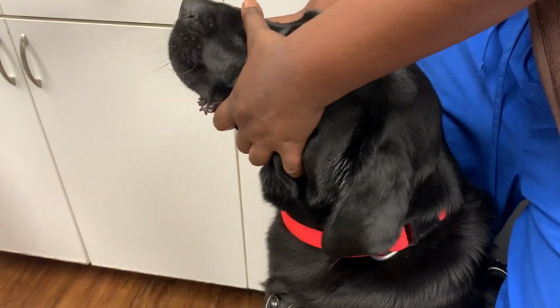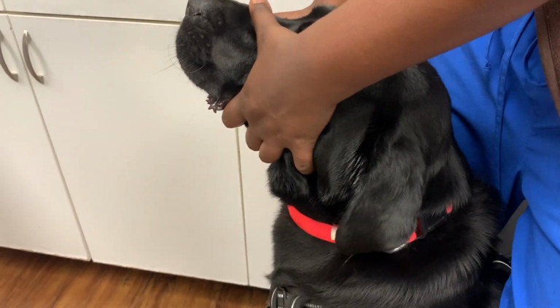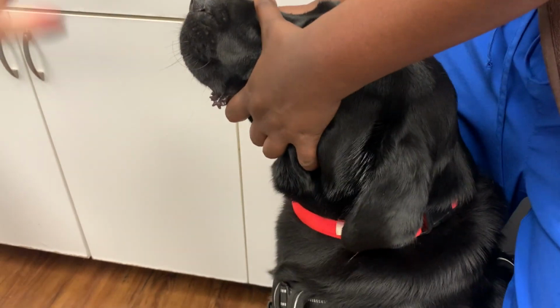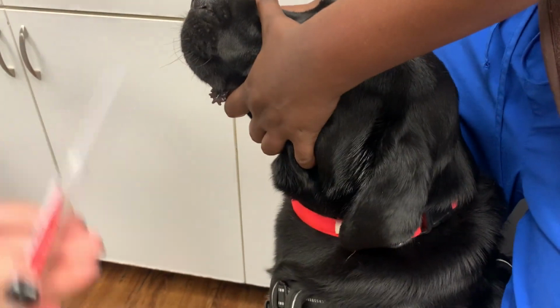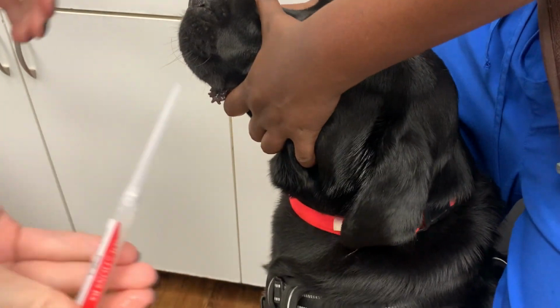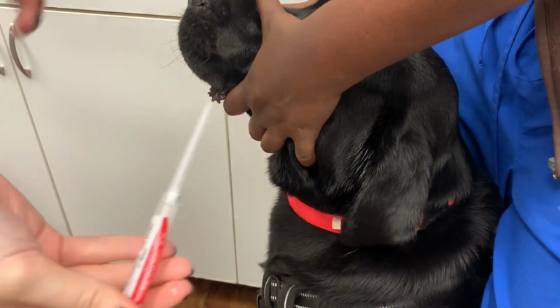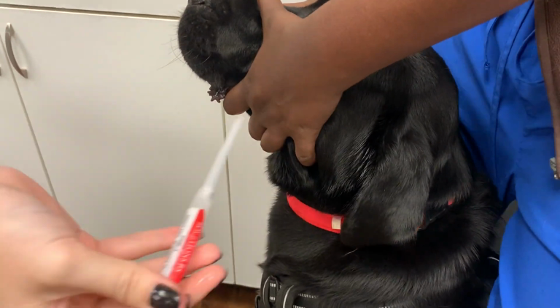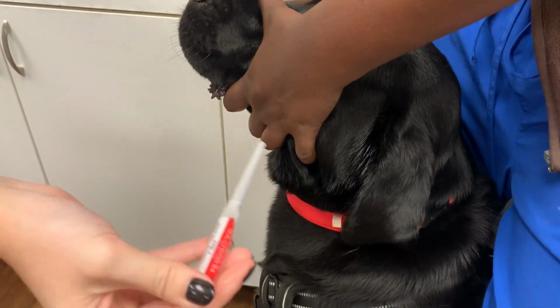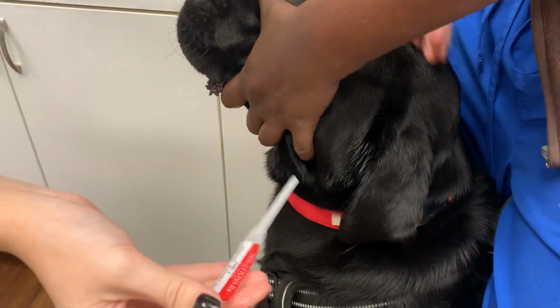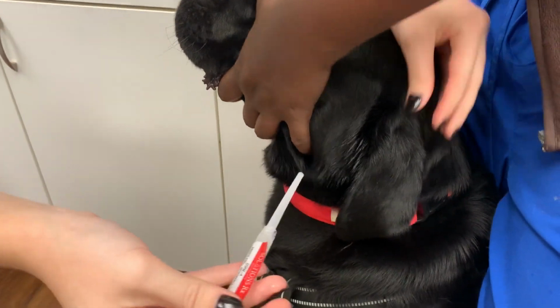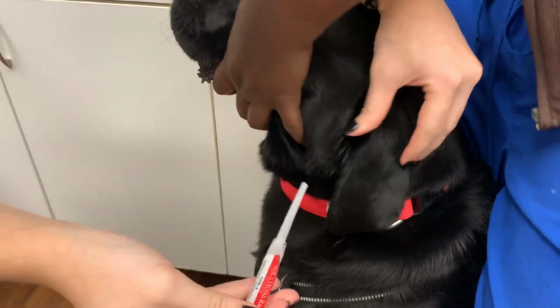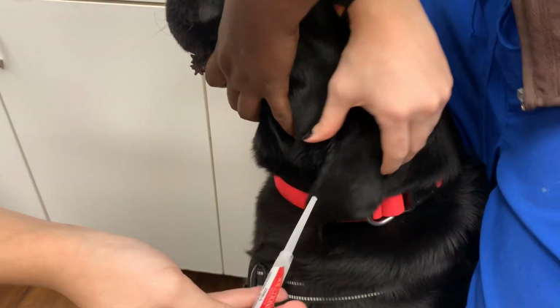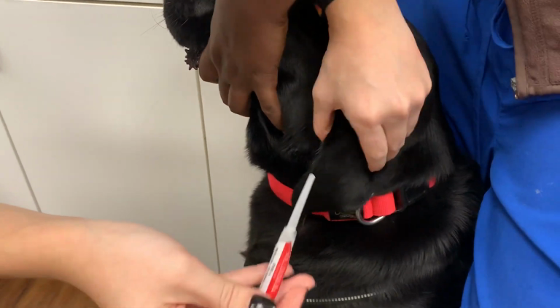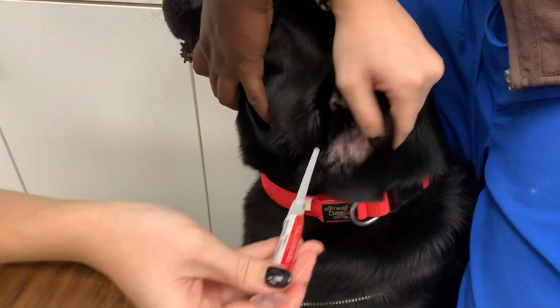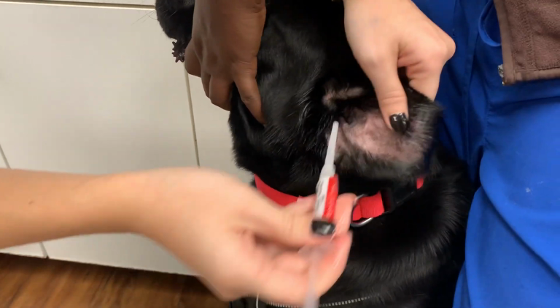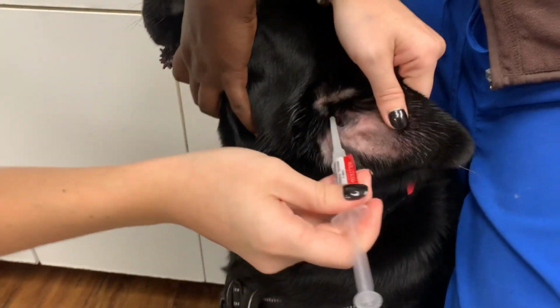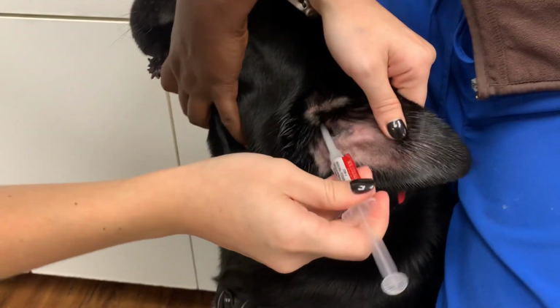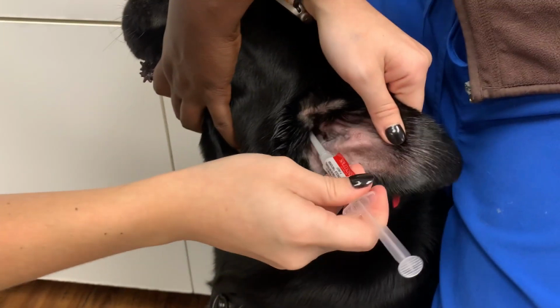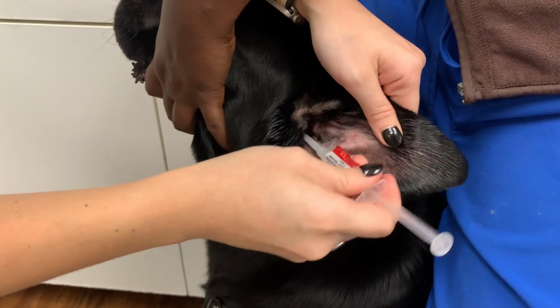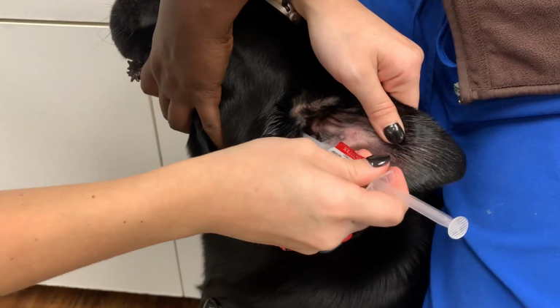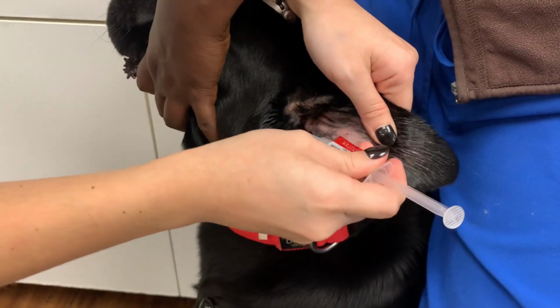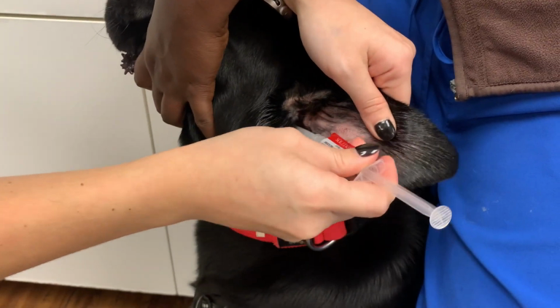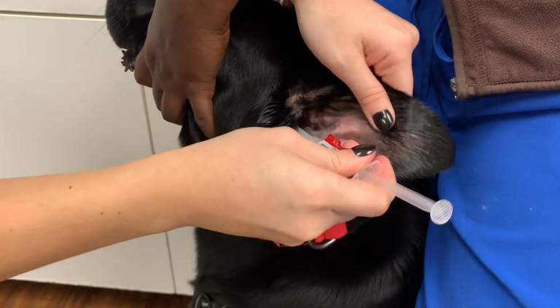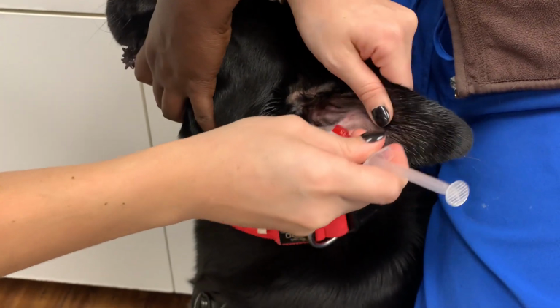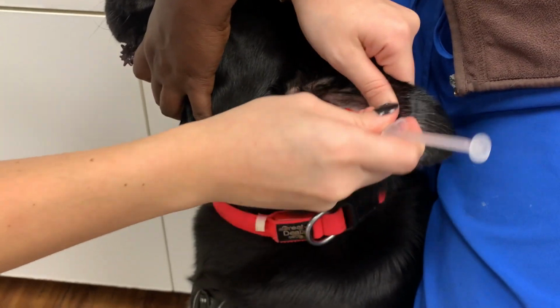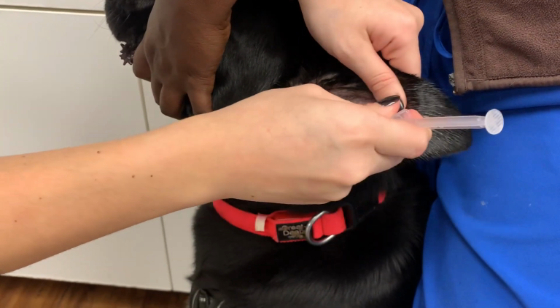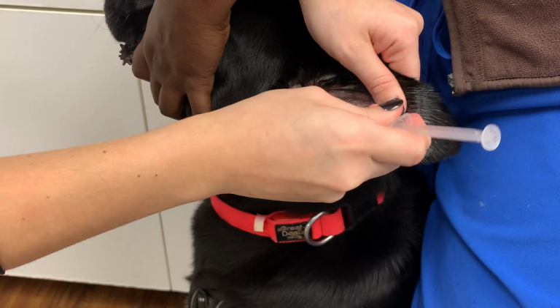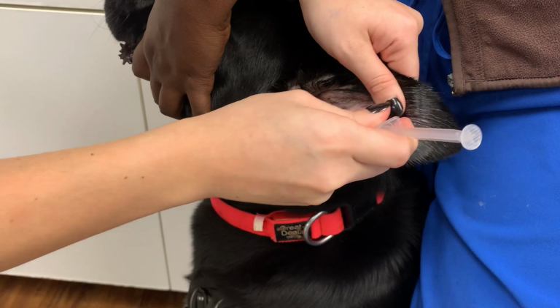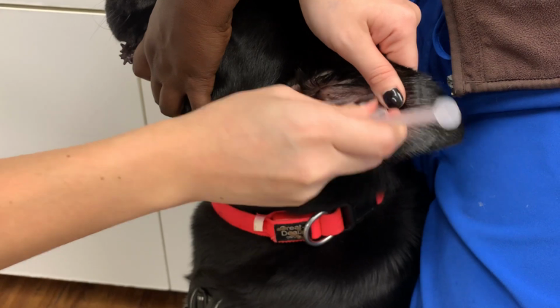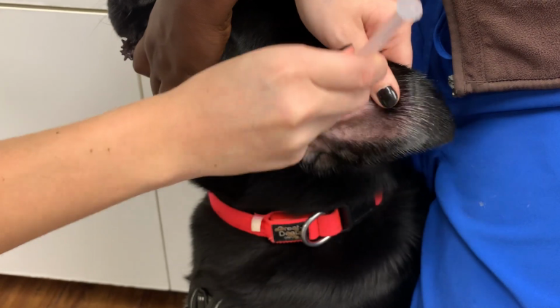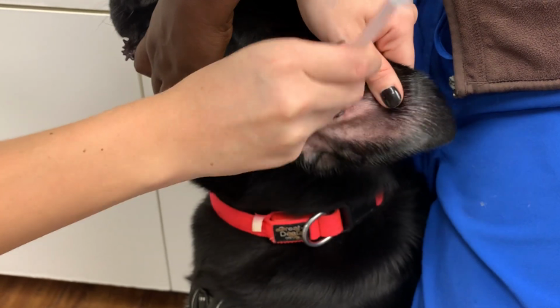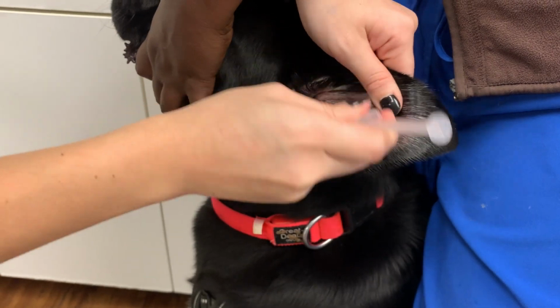I've pre-warmed an otopak, which I'm going to place deep into the ear canal.